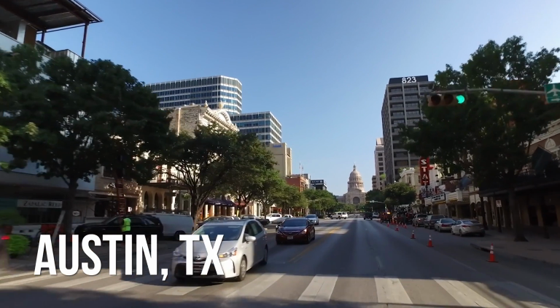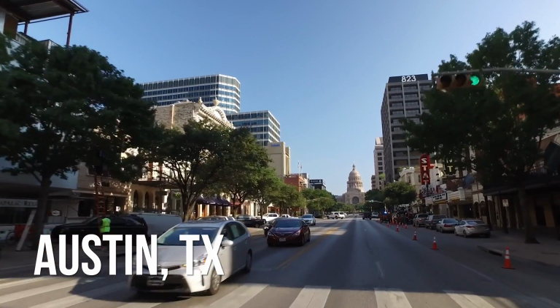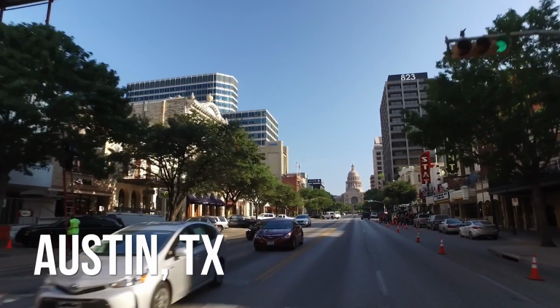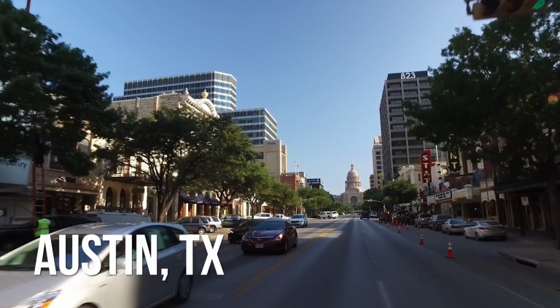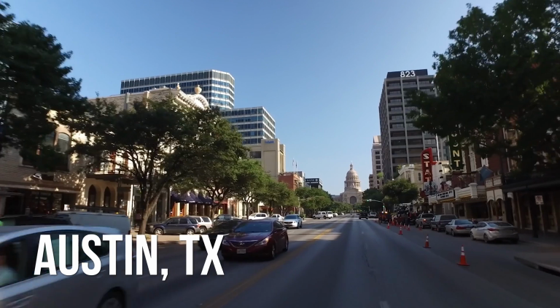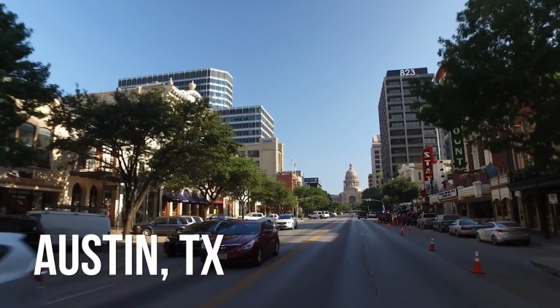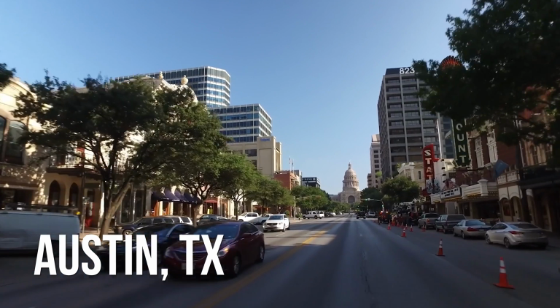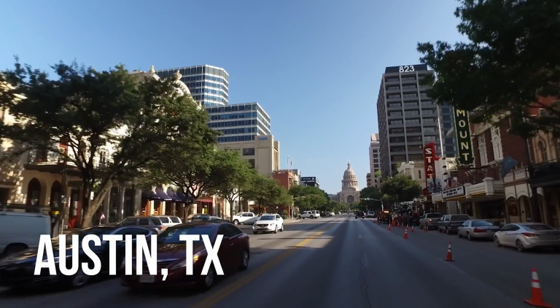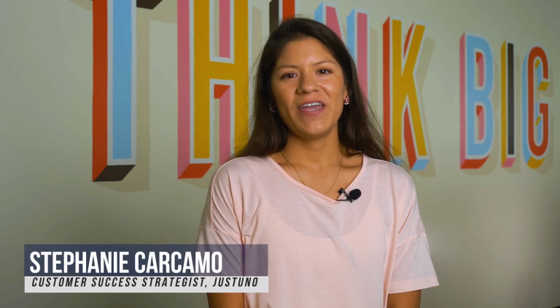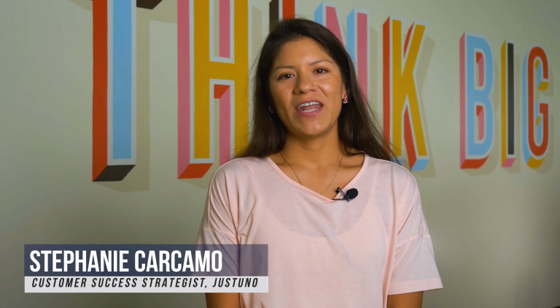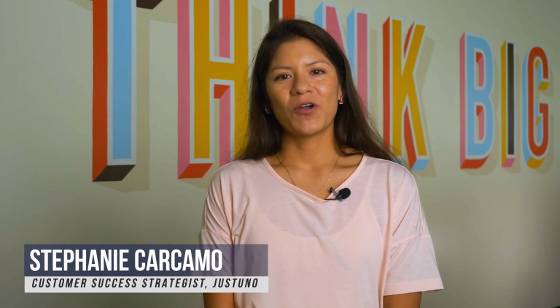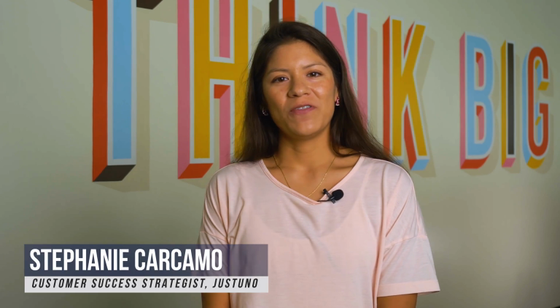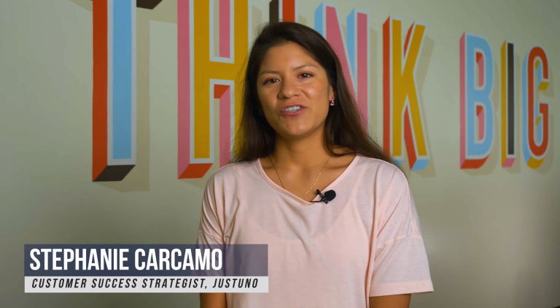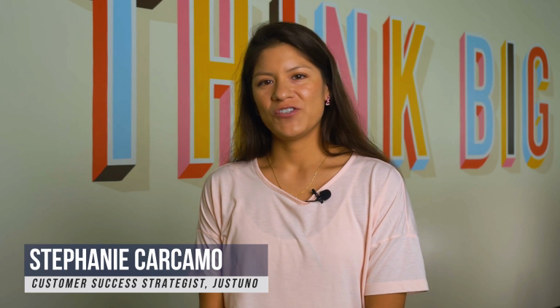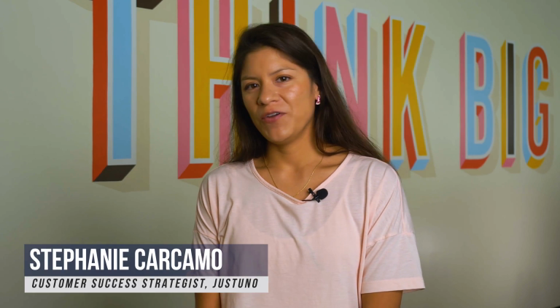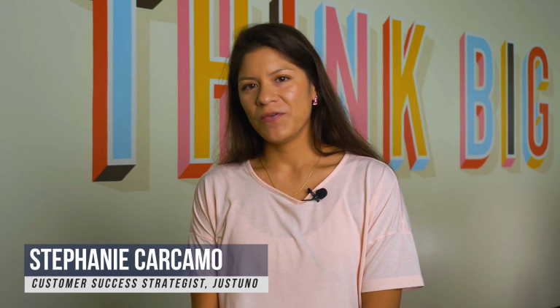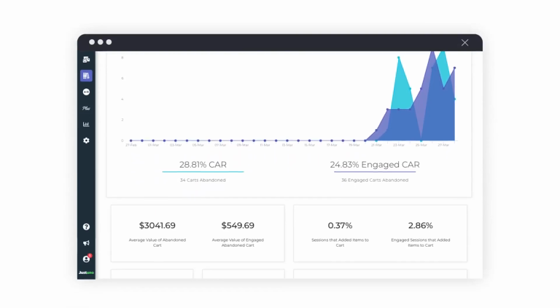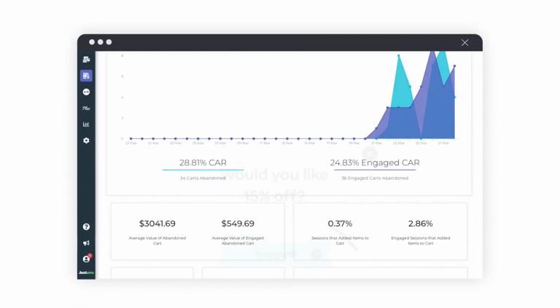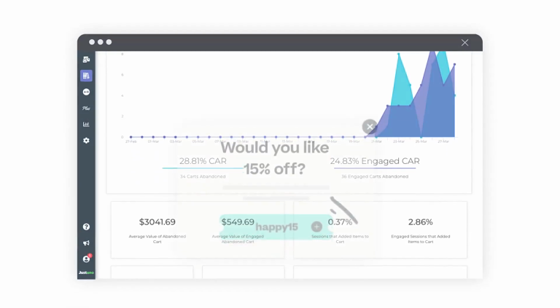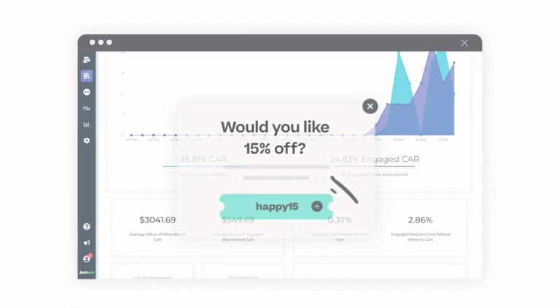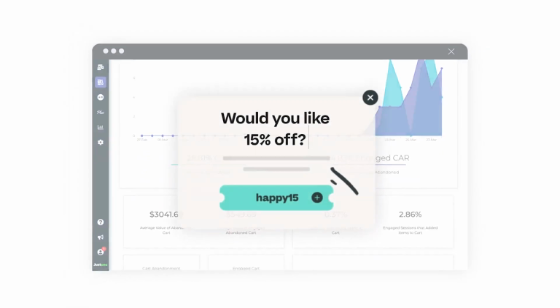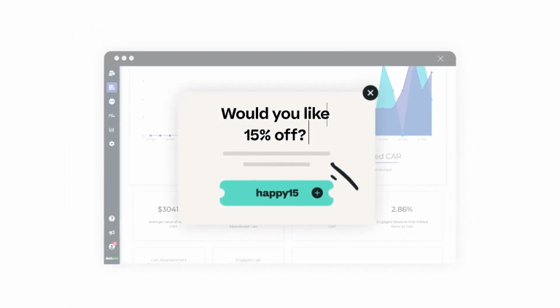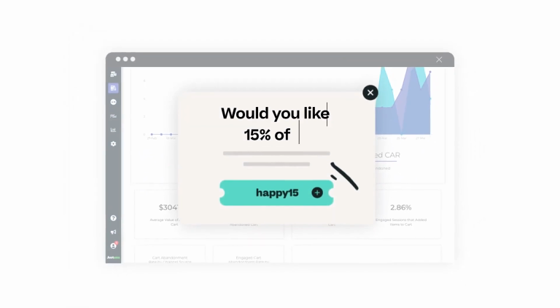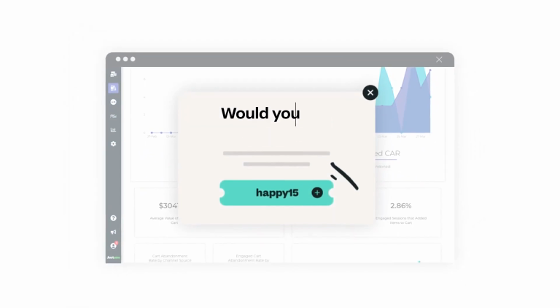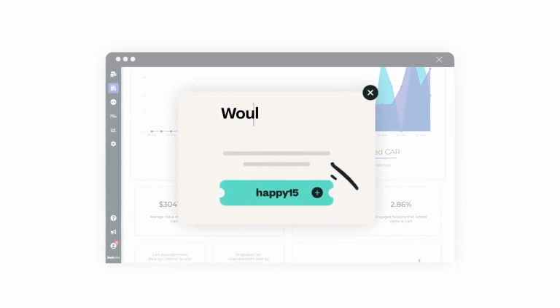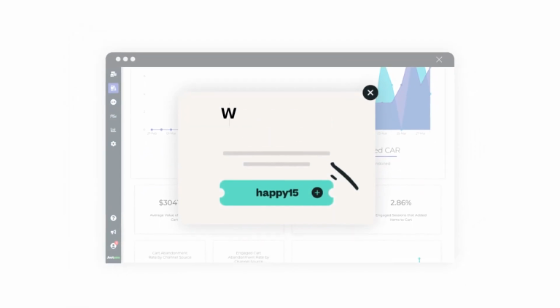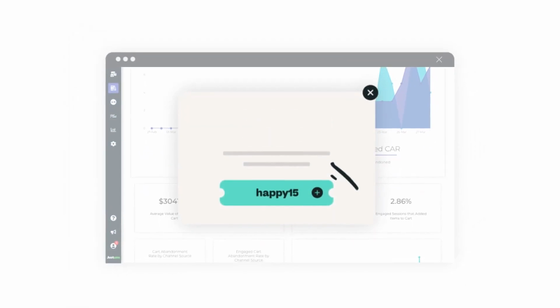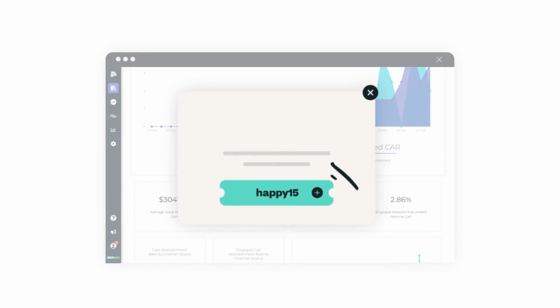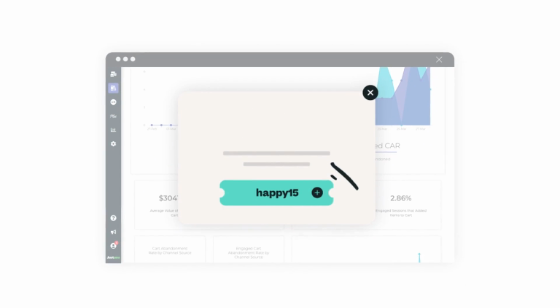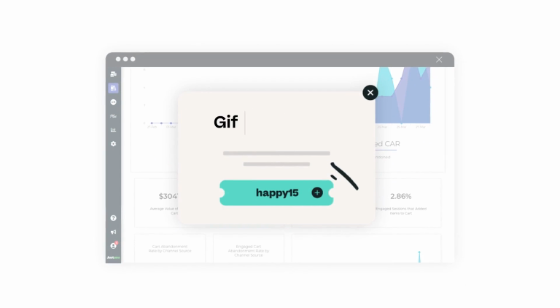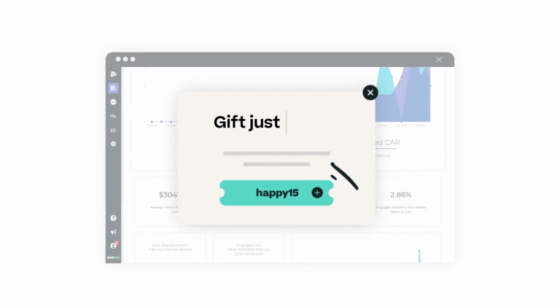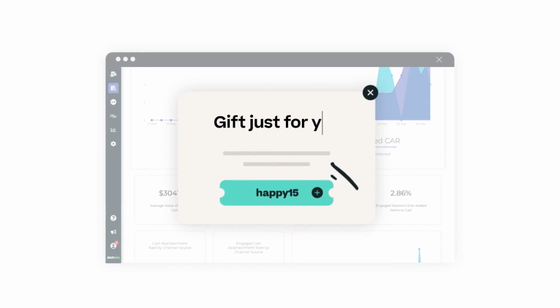My name is Steph Carcamo and I work with Justuno. At Justuno, our focus is conversion rate optimization.